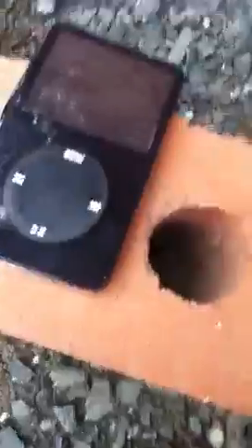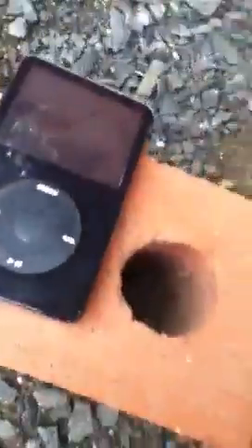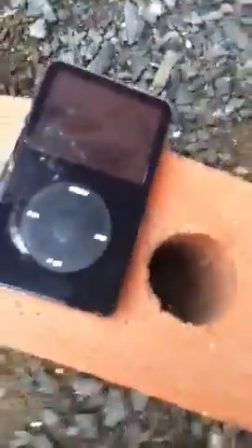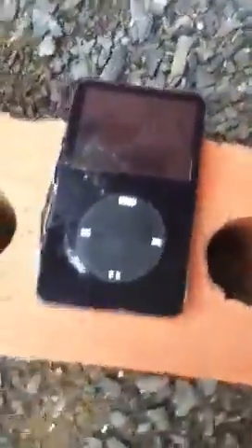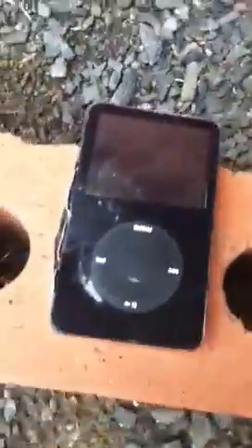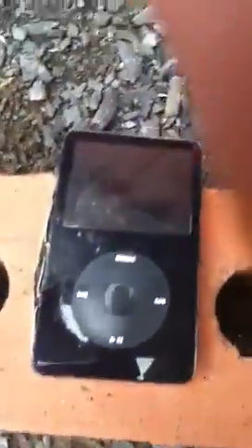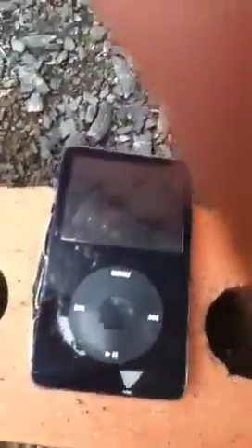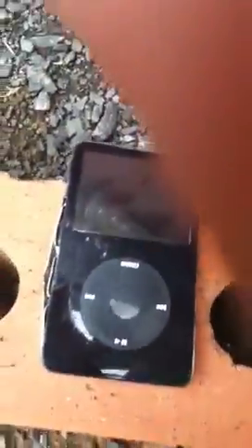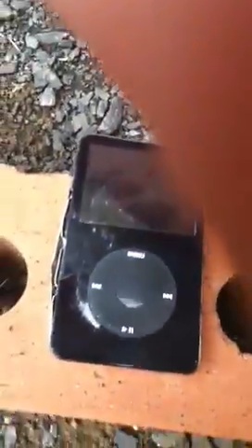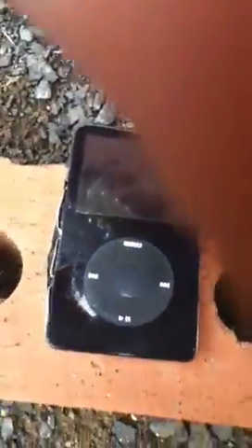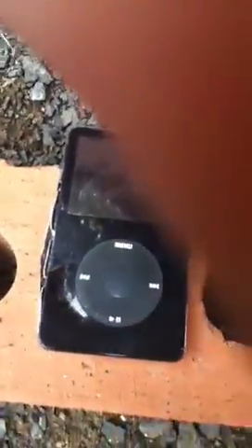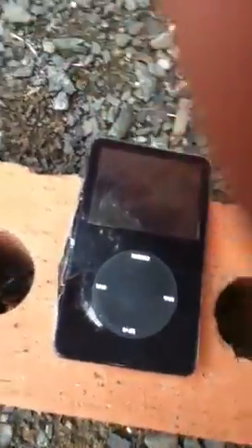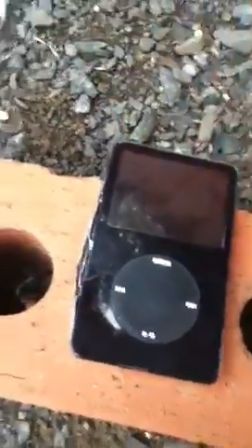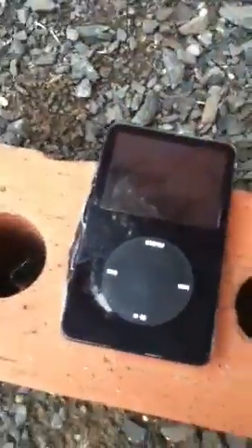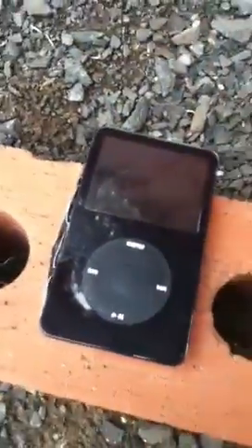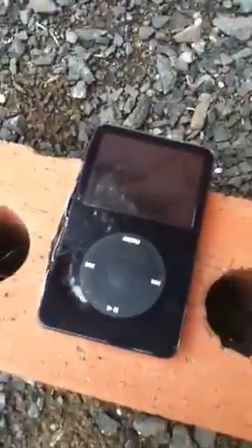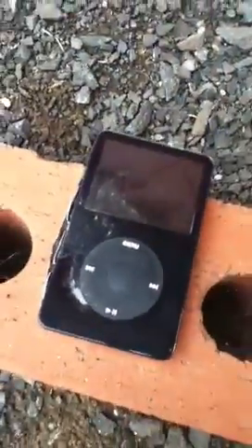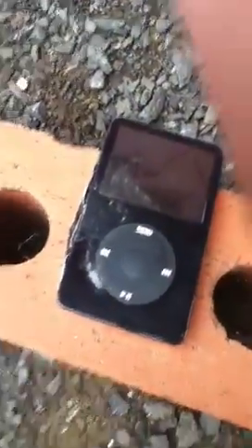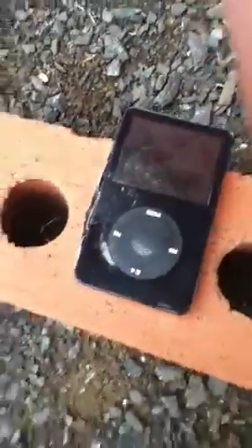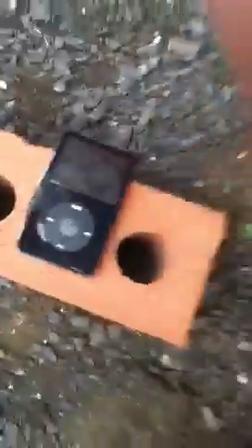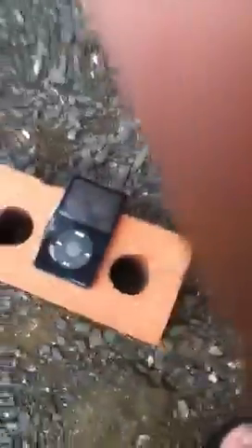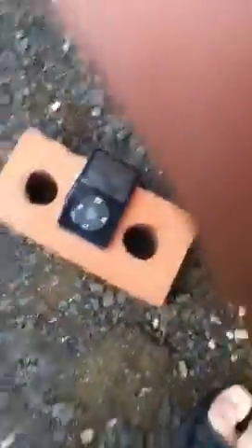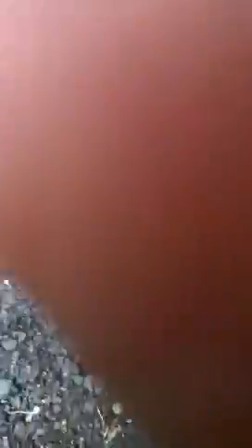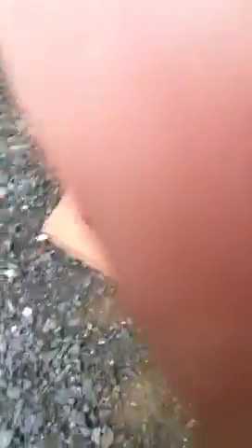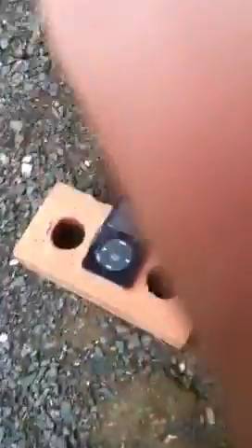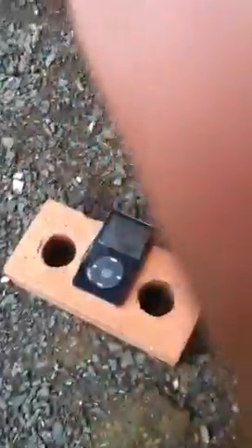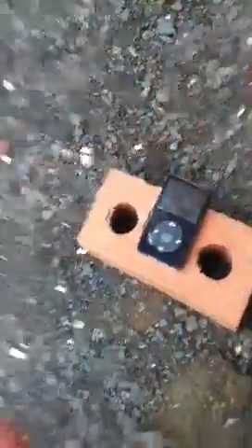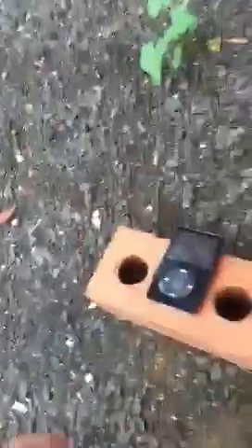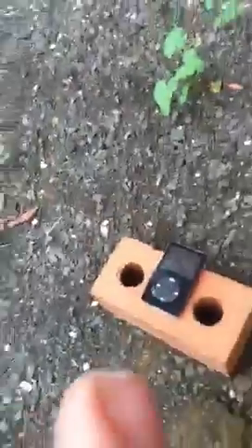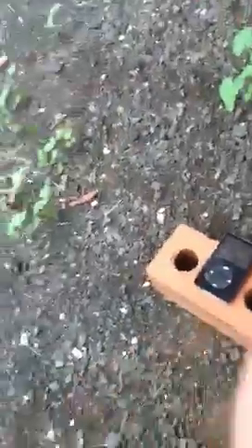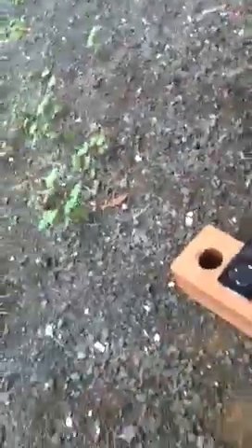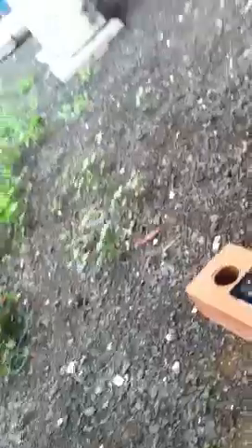You know what, the iPhone's starting to get fixed up. Now just watch as I do it.